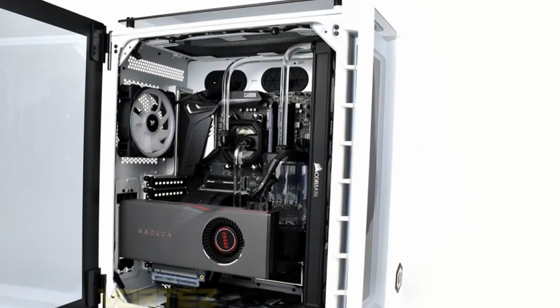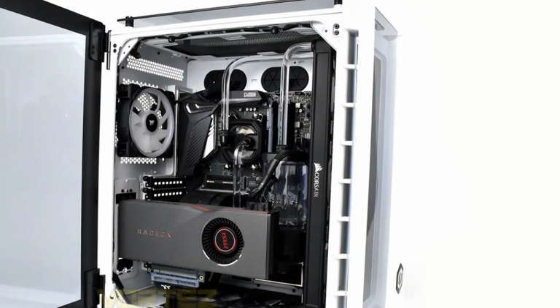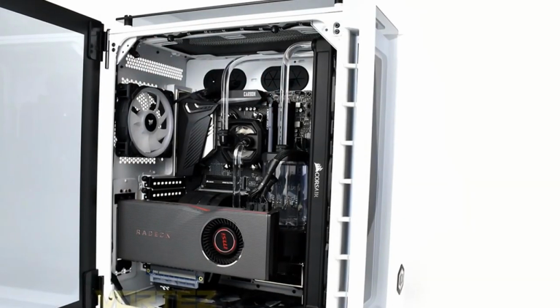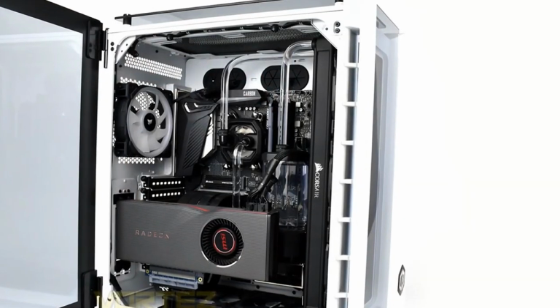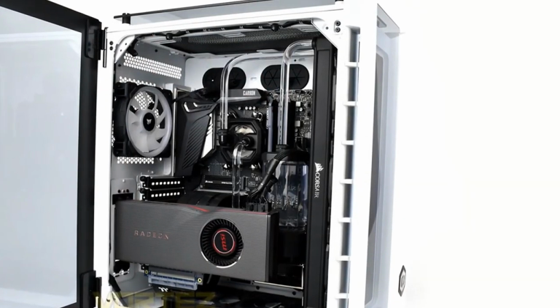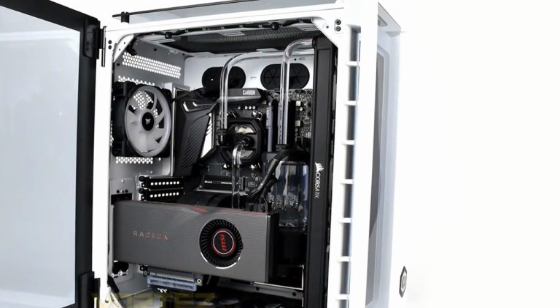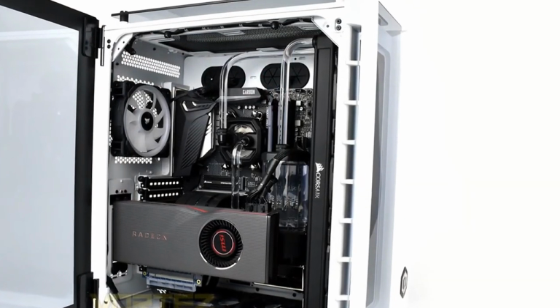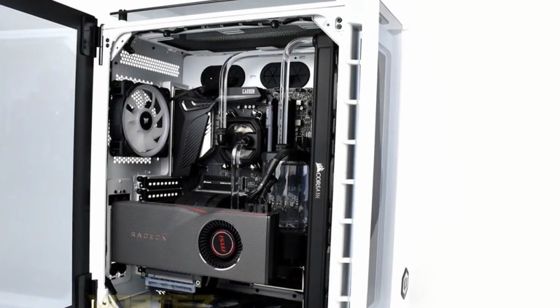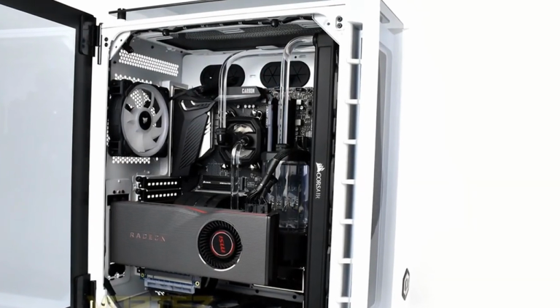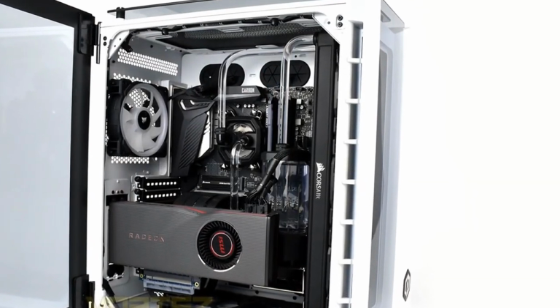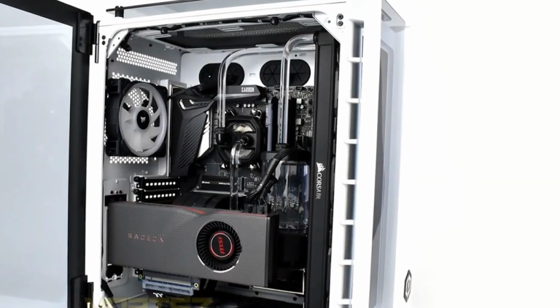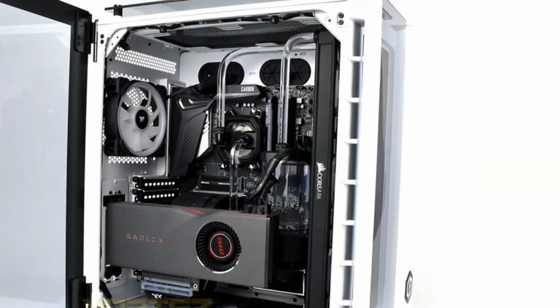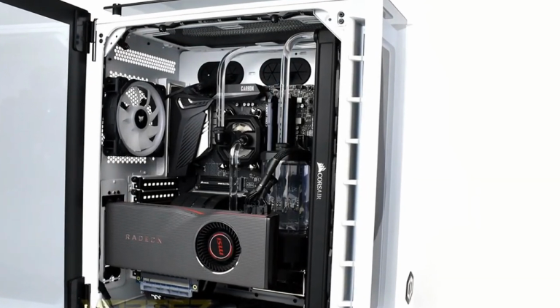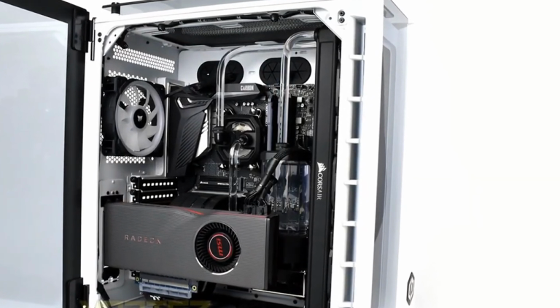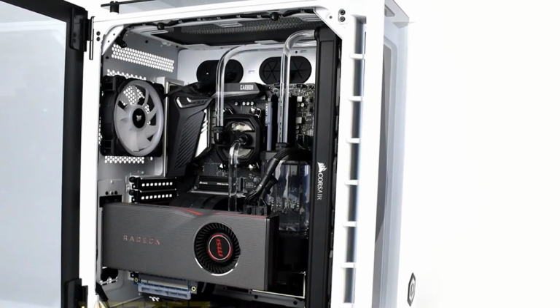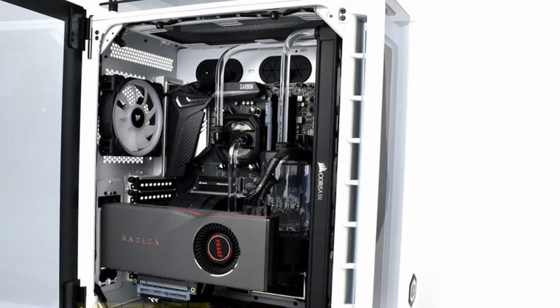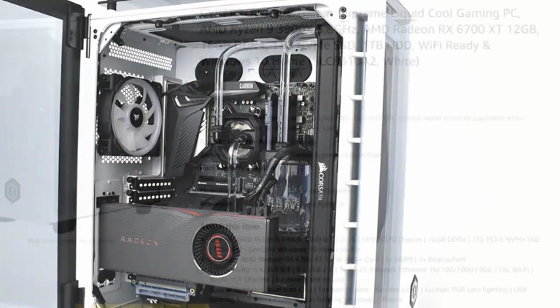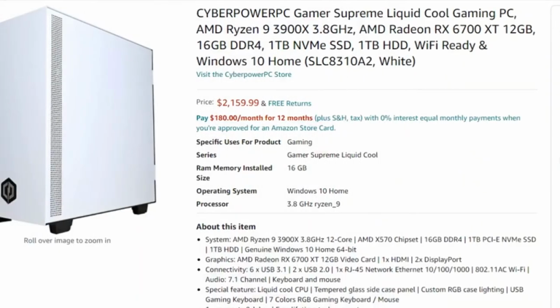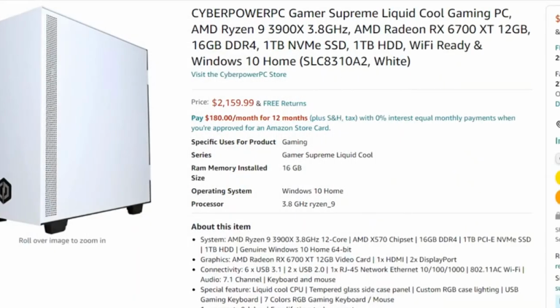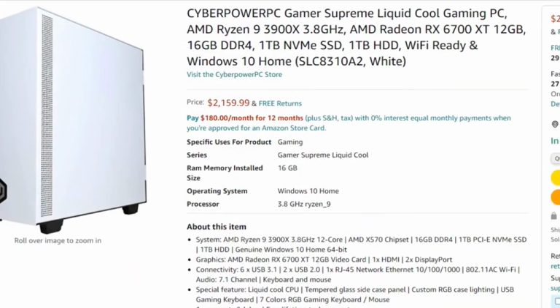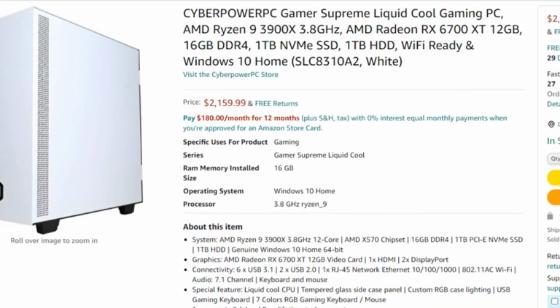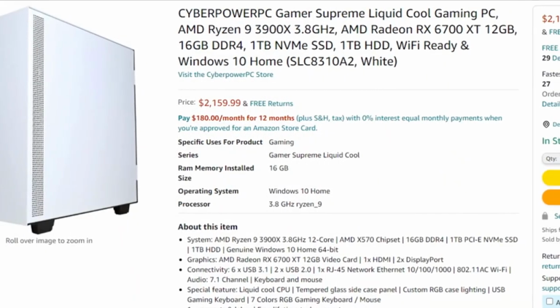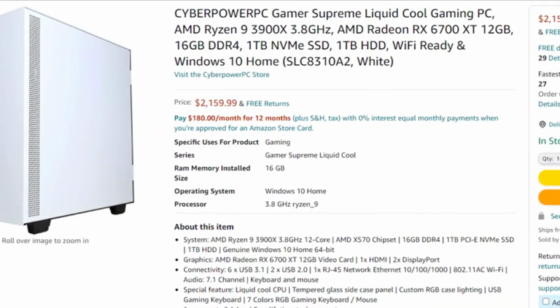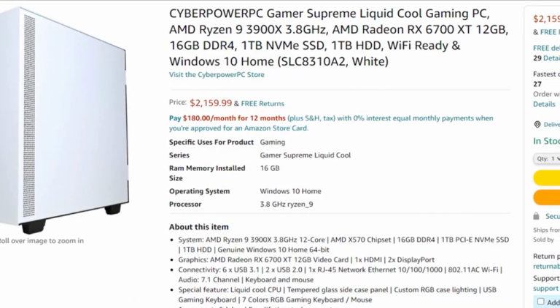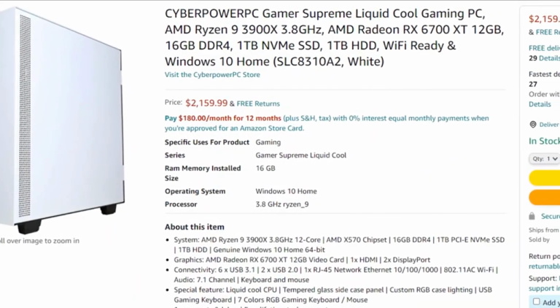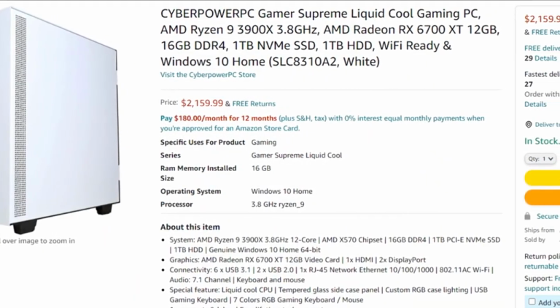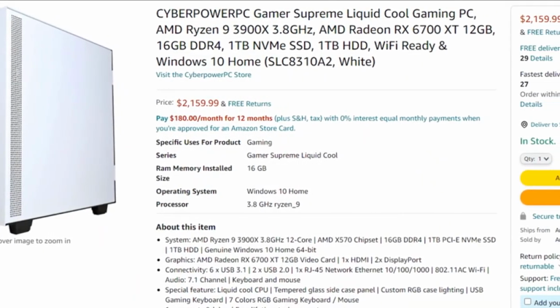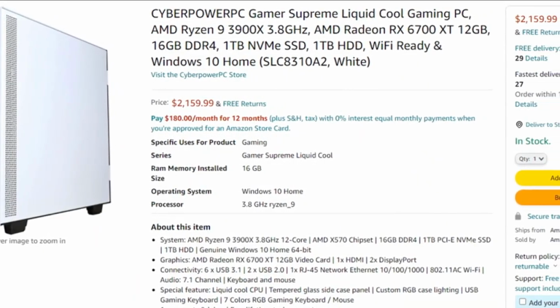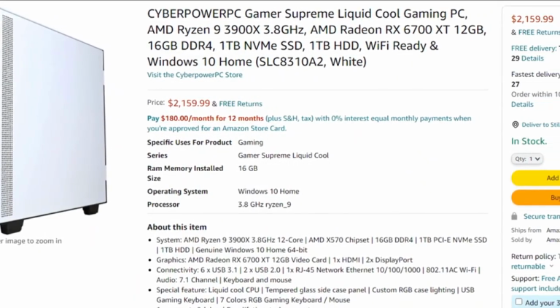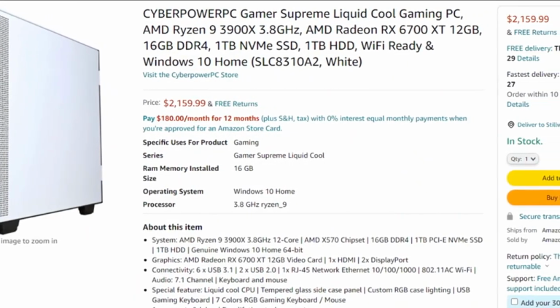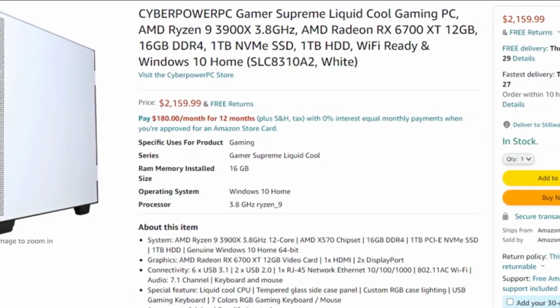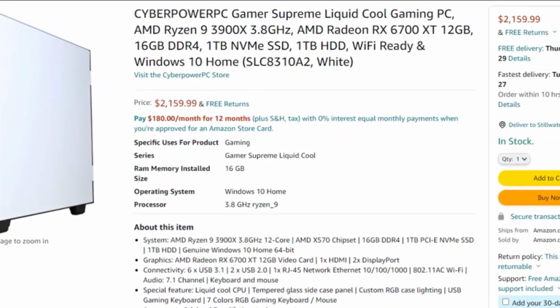Things to consider: the pre-built nature of the PC might limit future upgrade options for specific components.